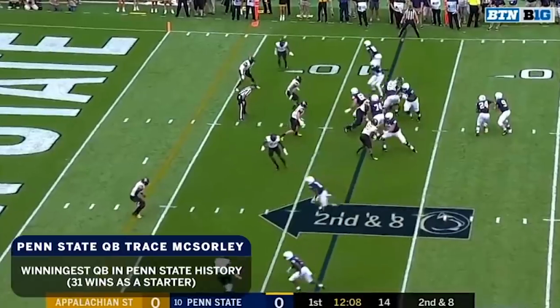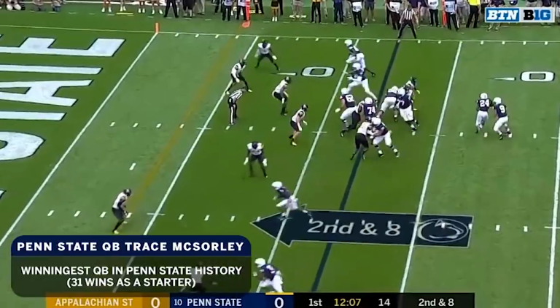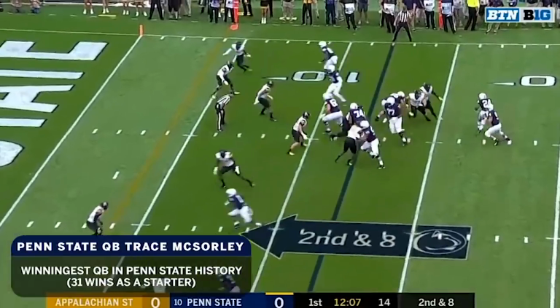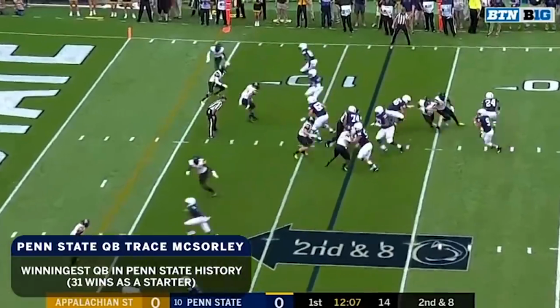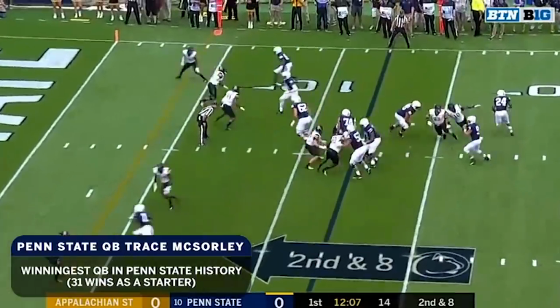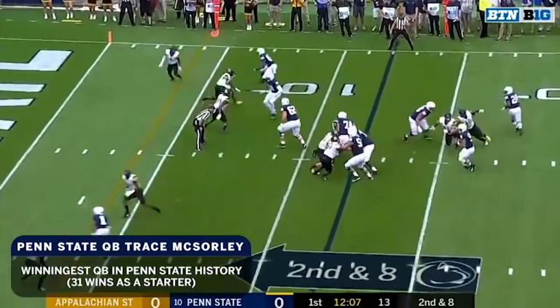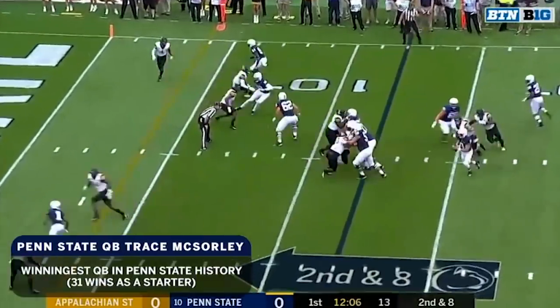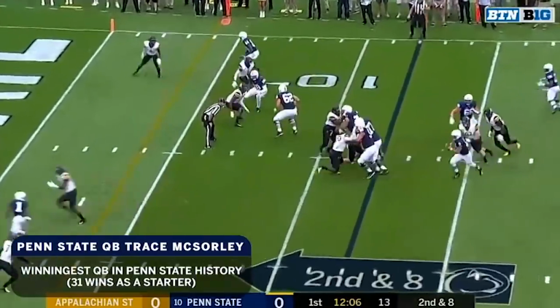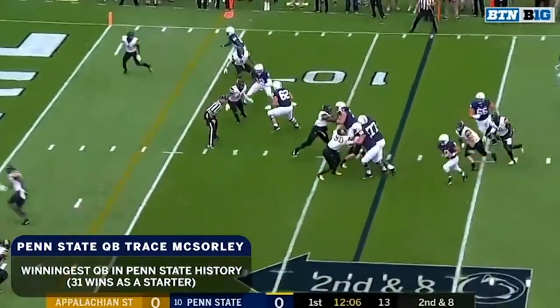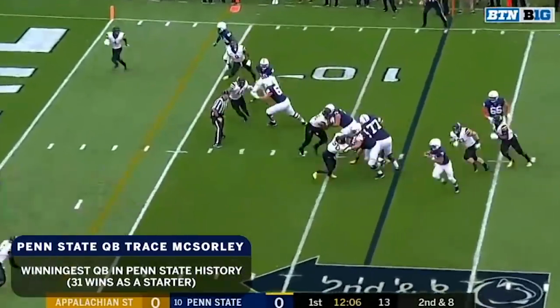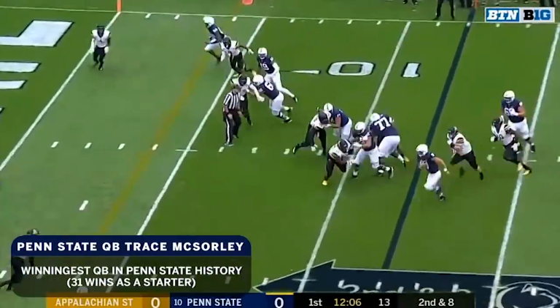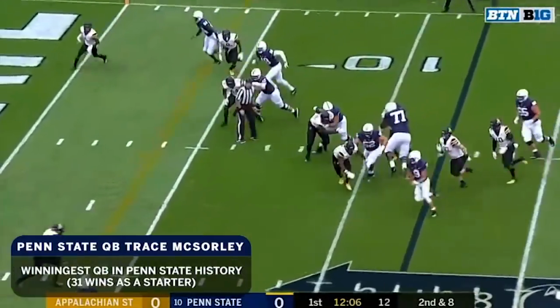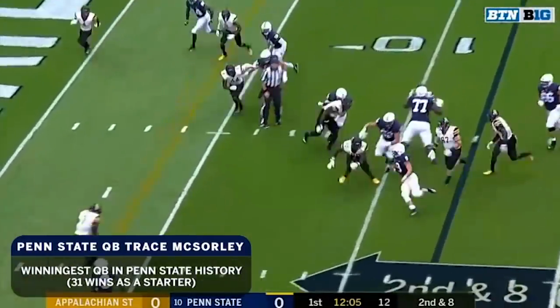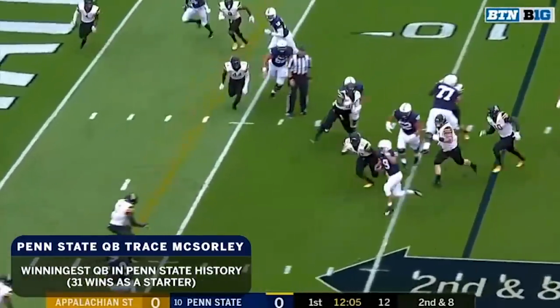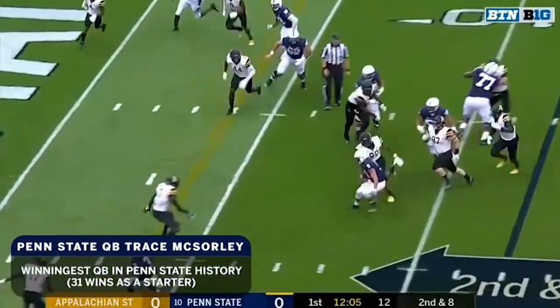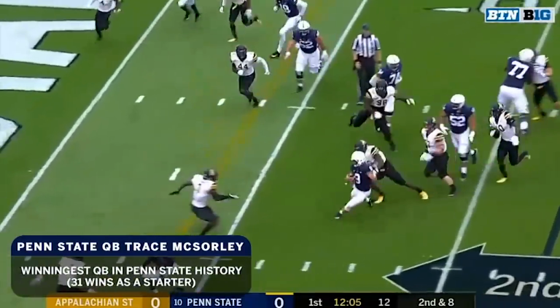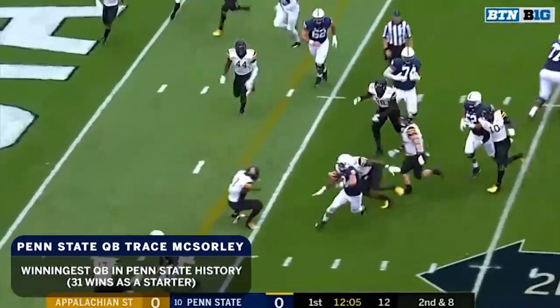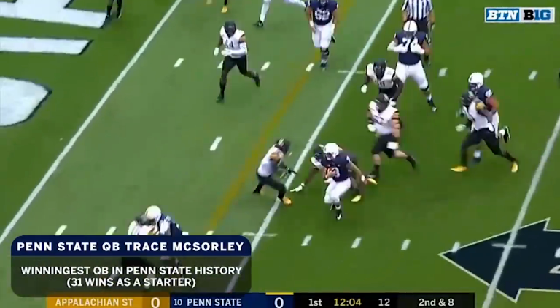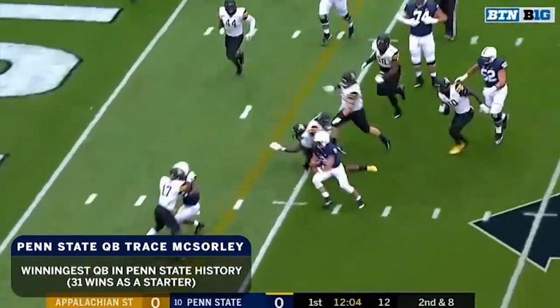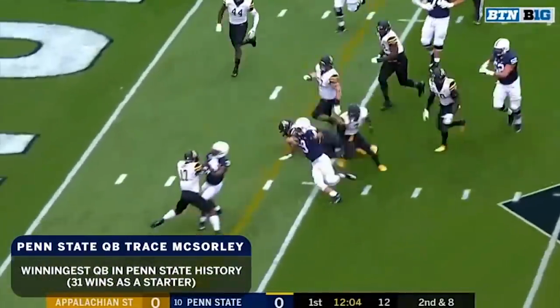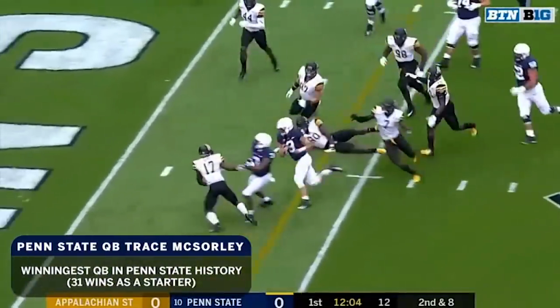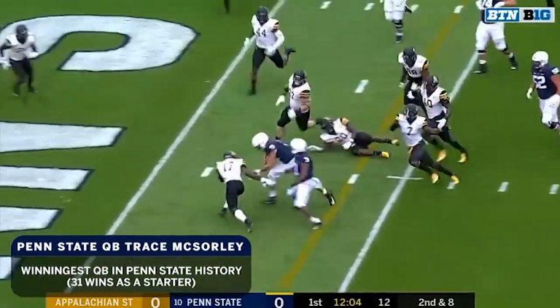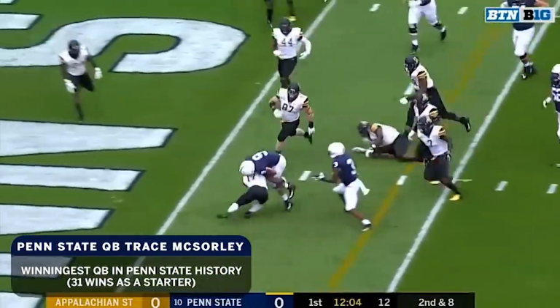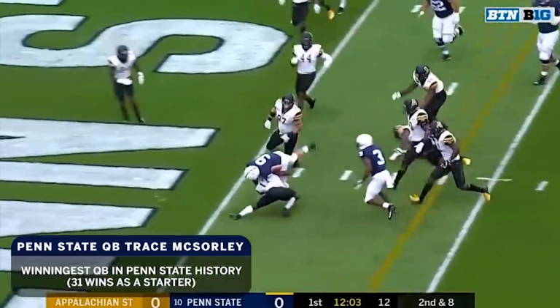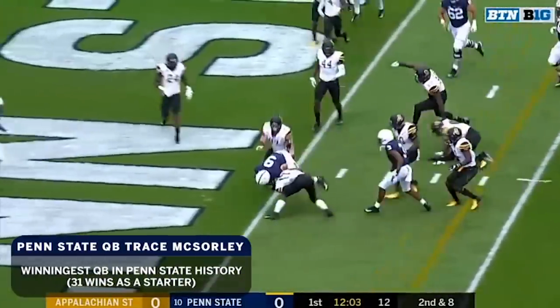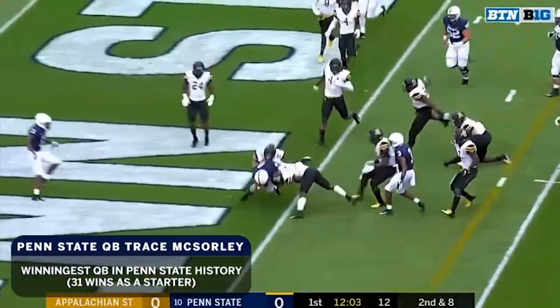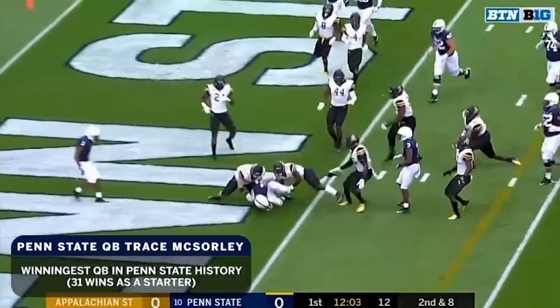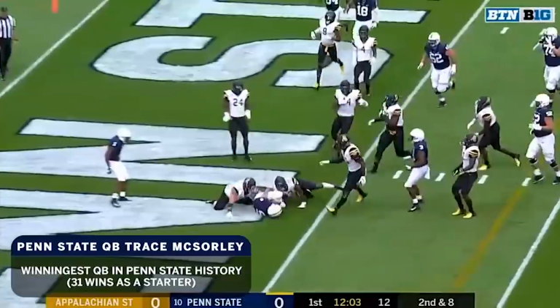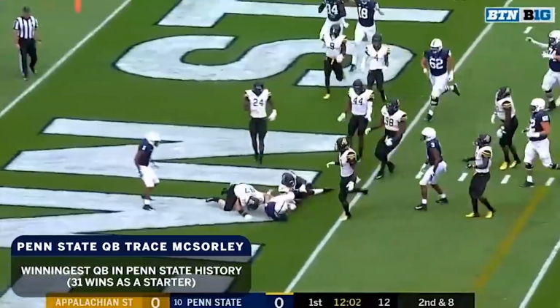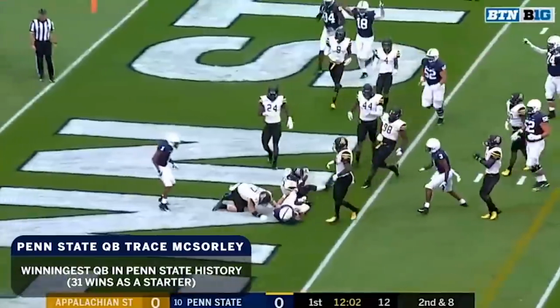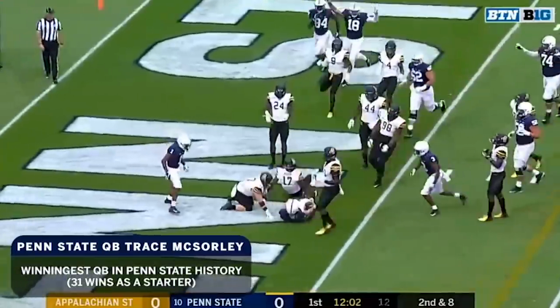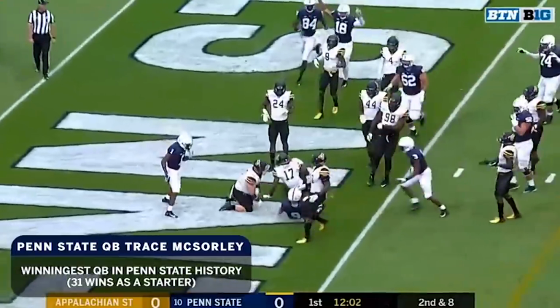2nd and 8, McSorley on the run again — what an opening! McSorley to the 5, weaving to the endzone. Touchdown!